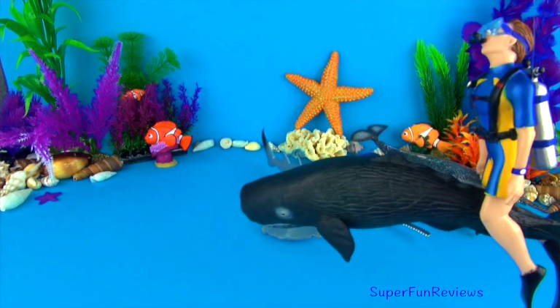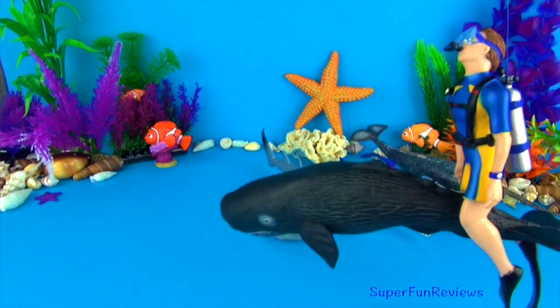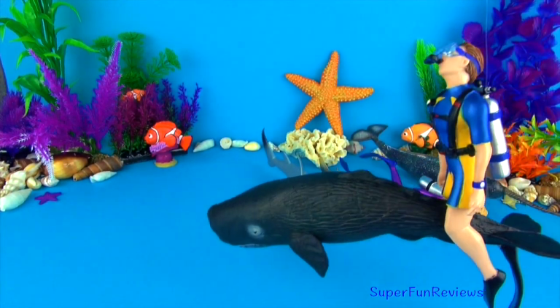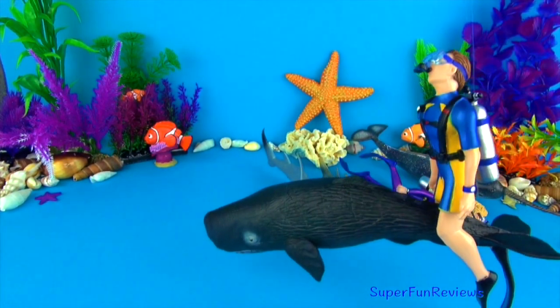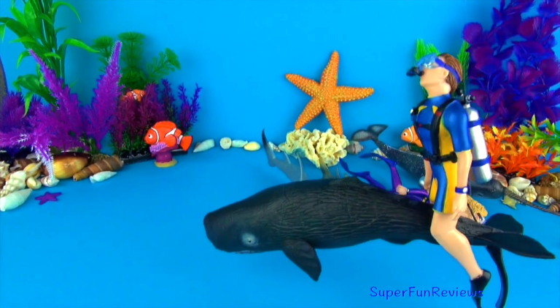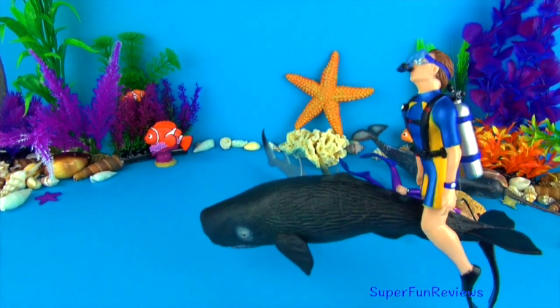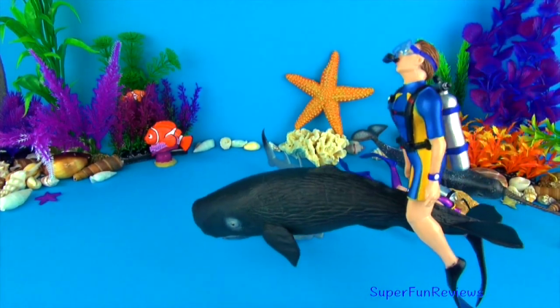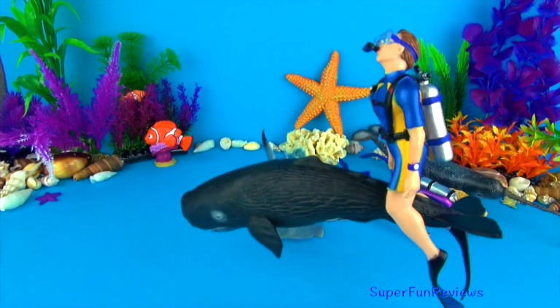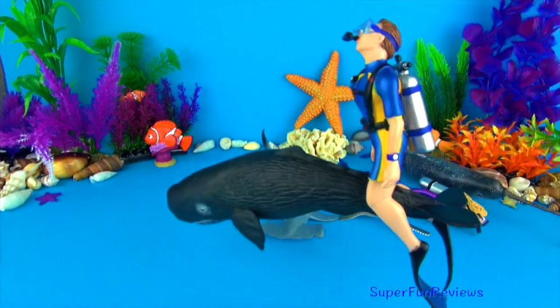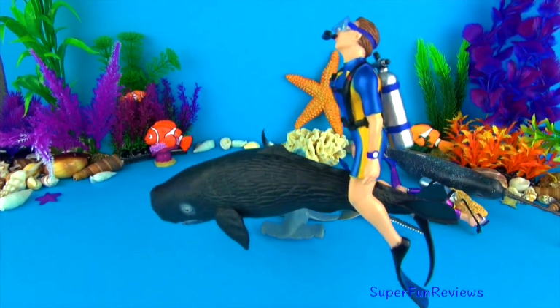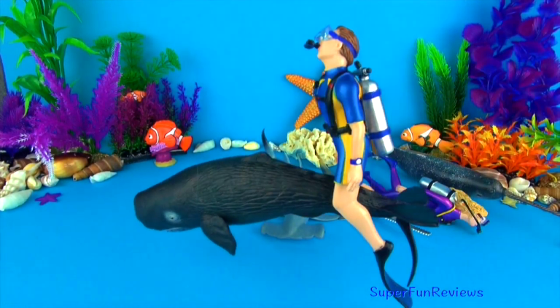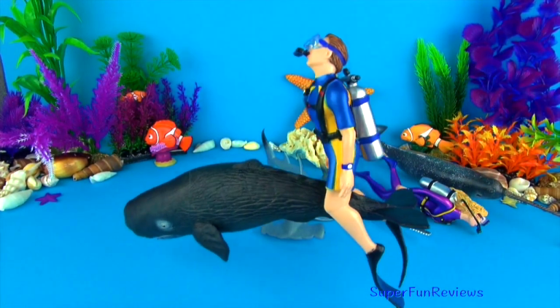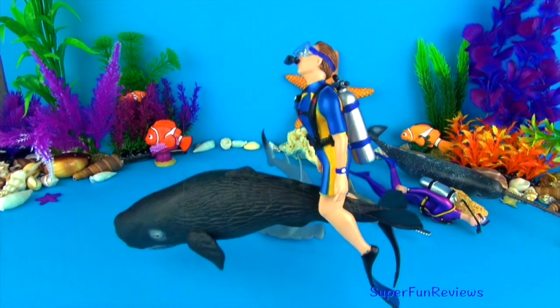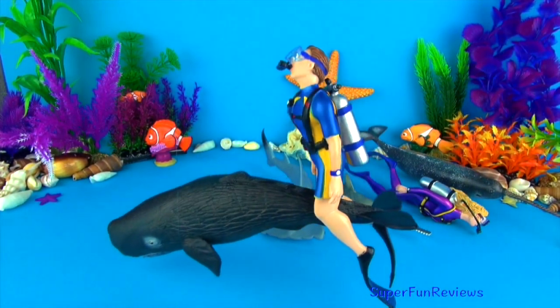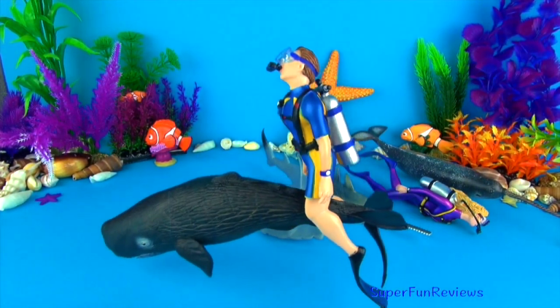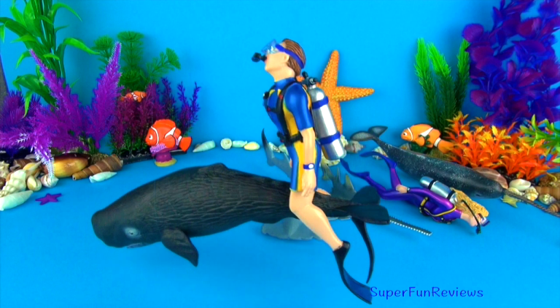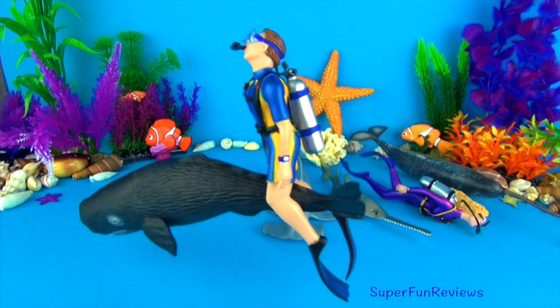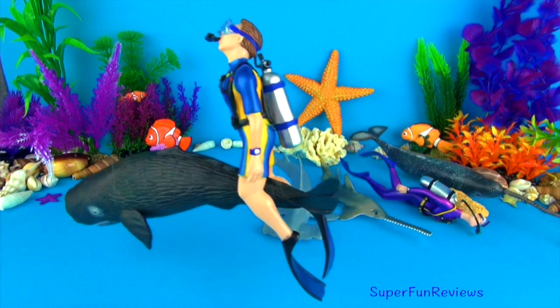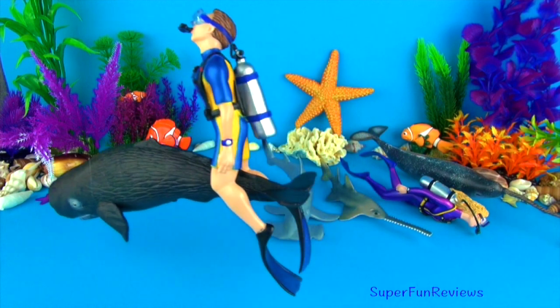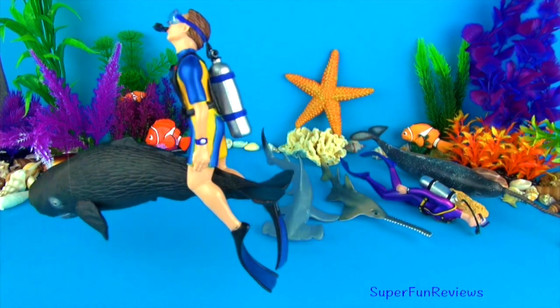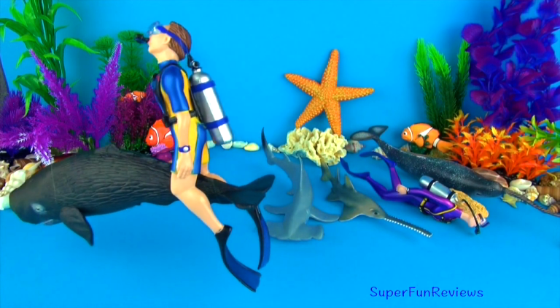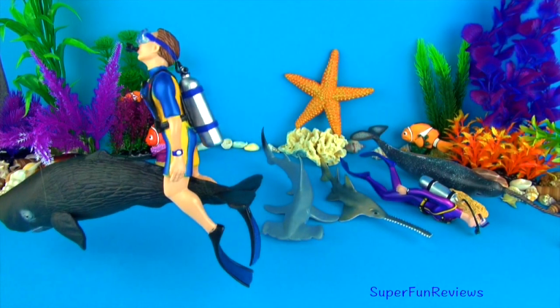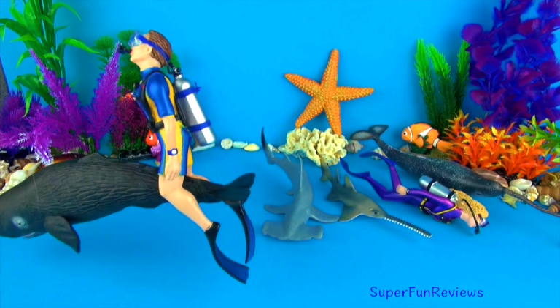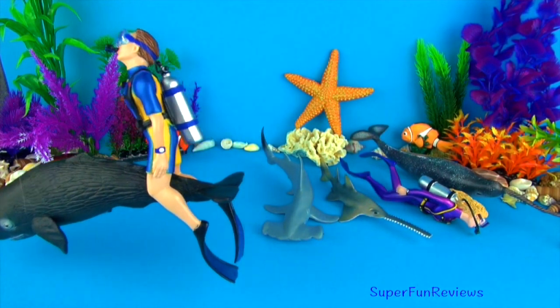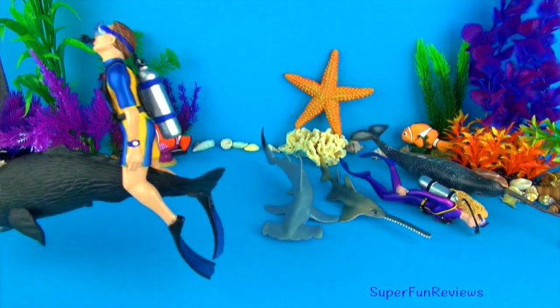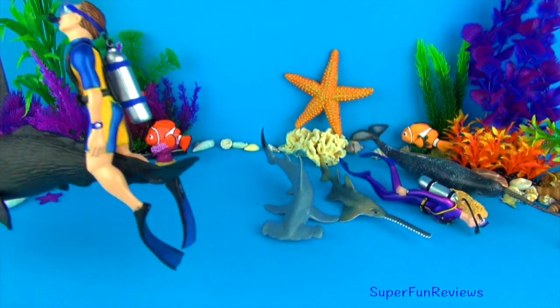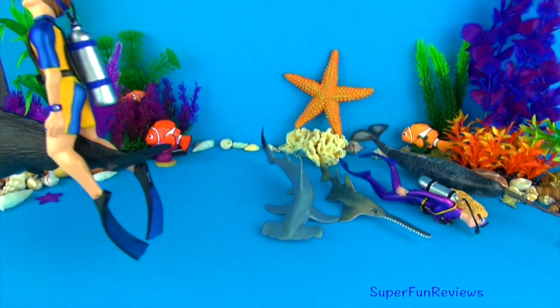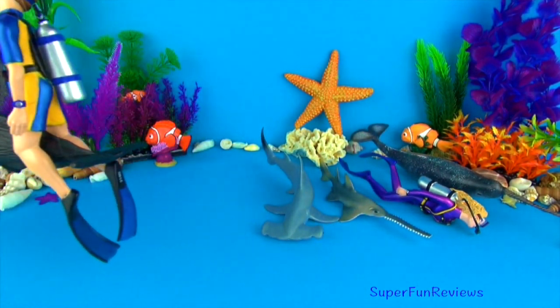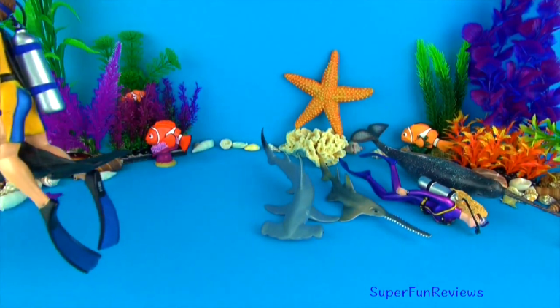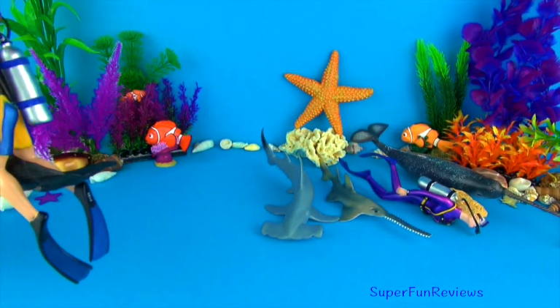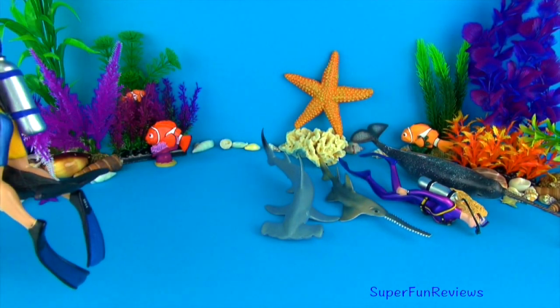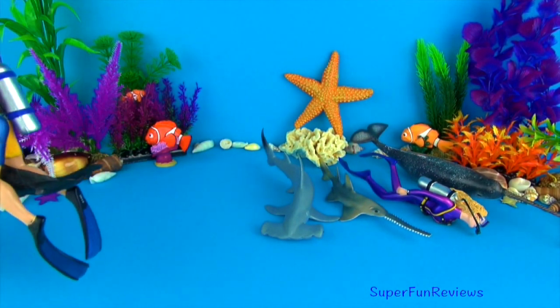Kevin is another one of my divers. His main interest is in sharks and whales.